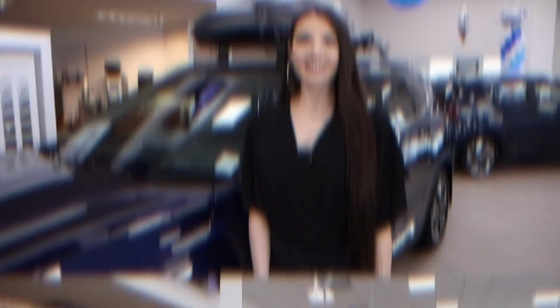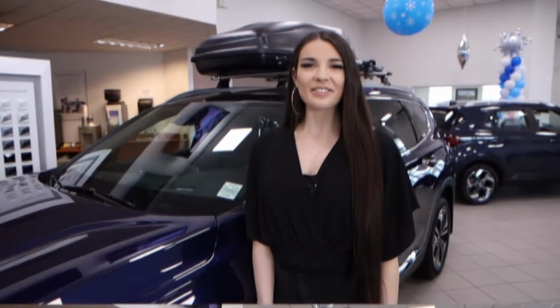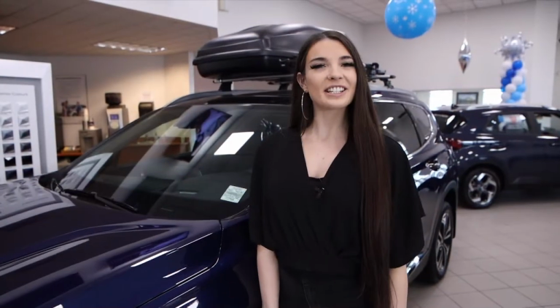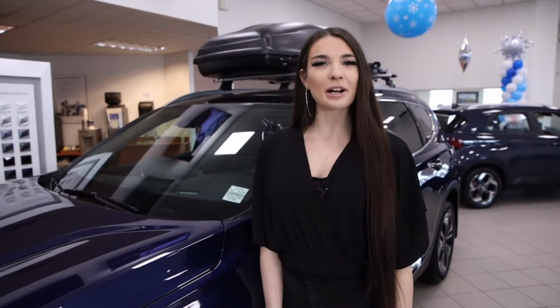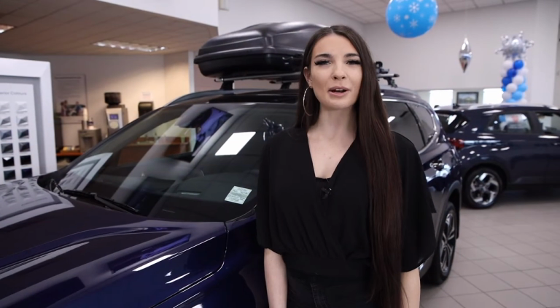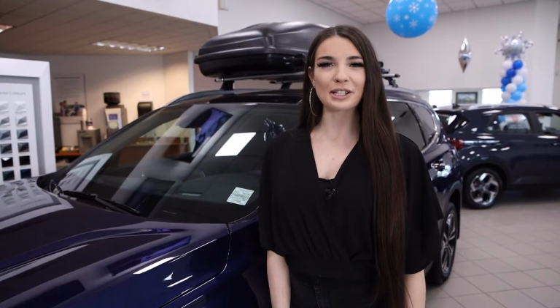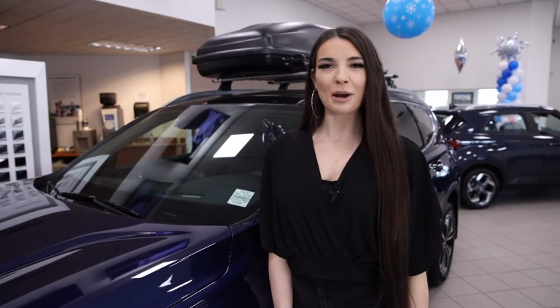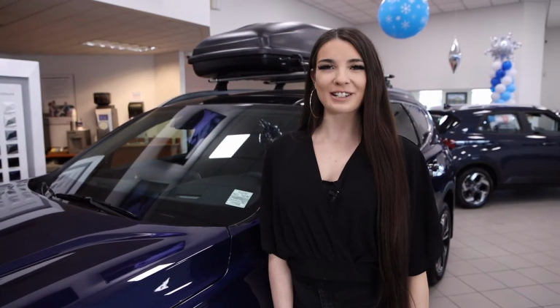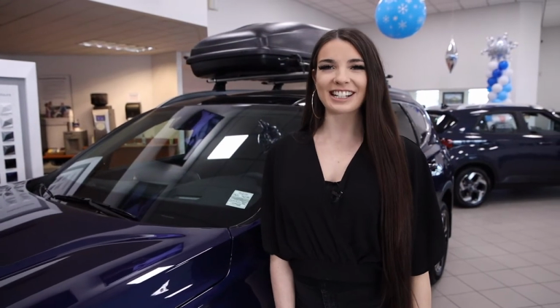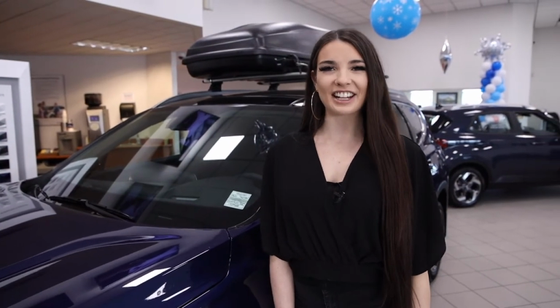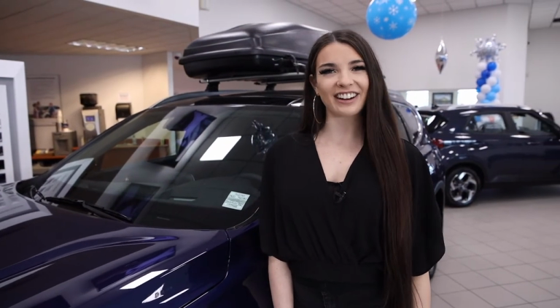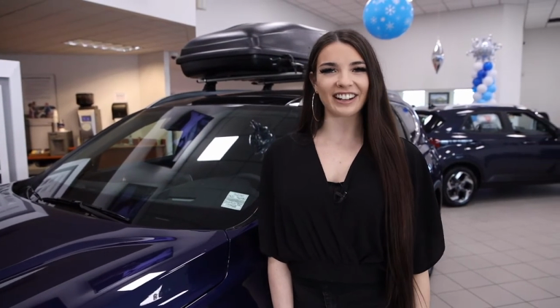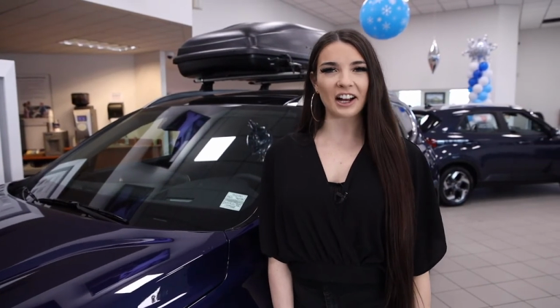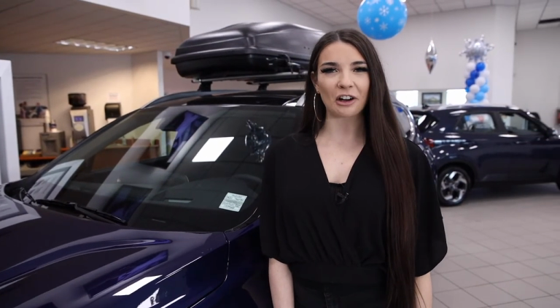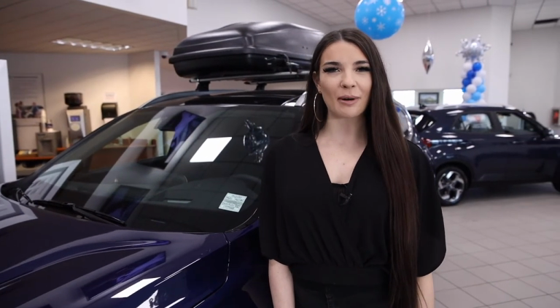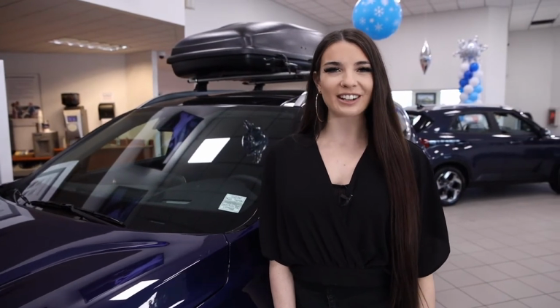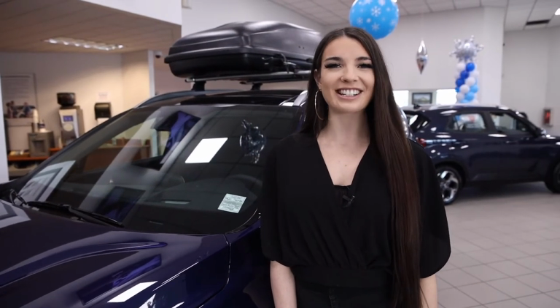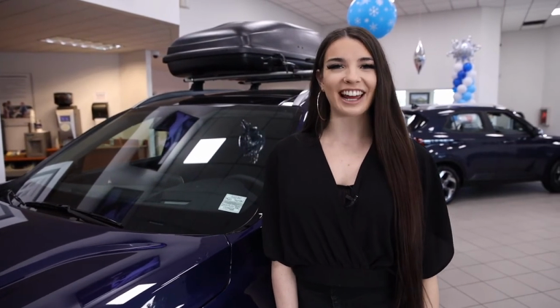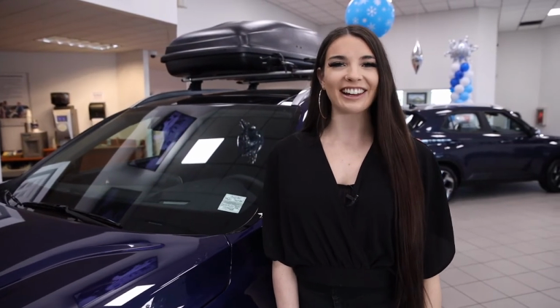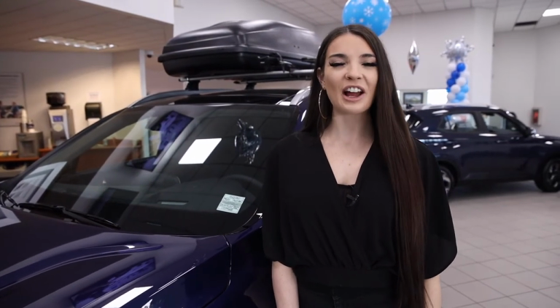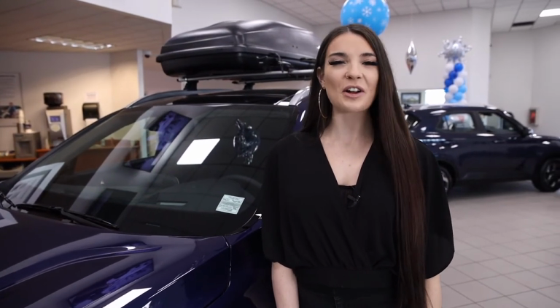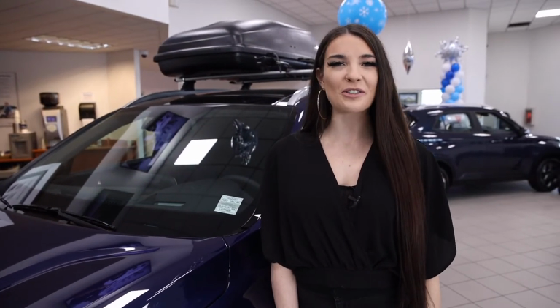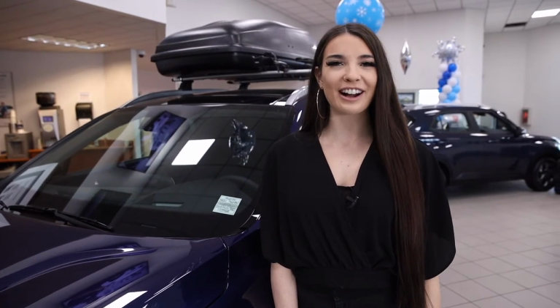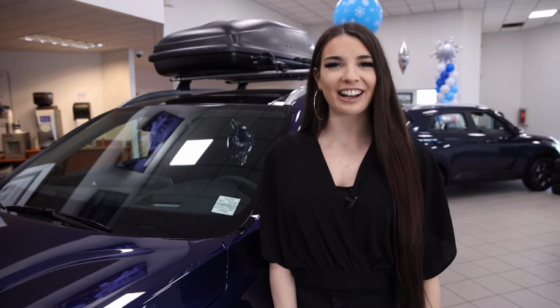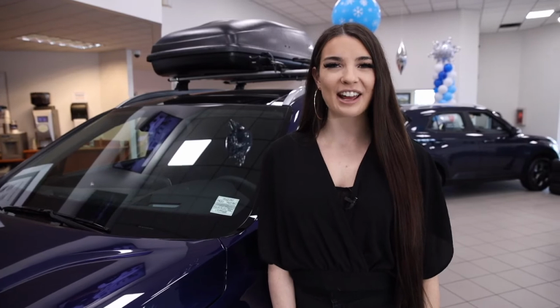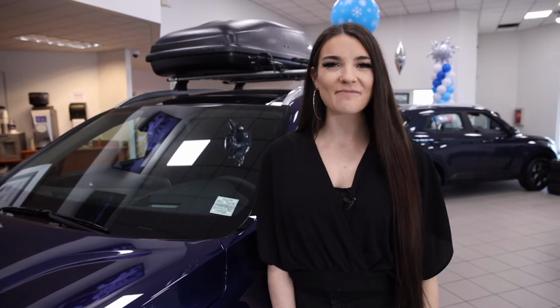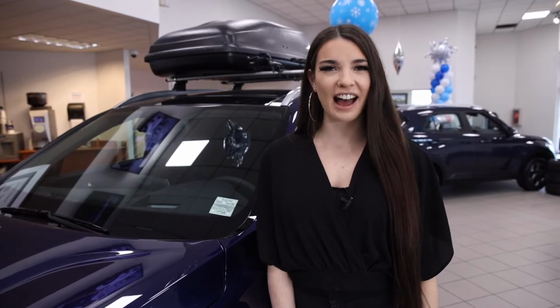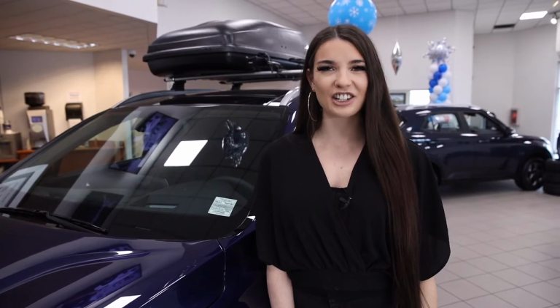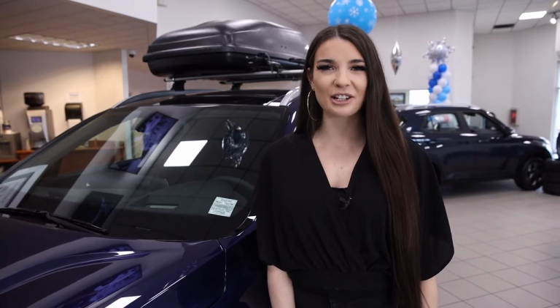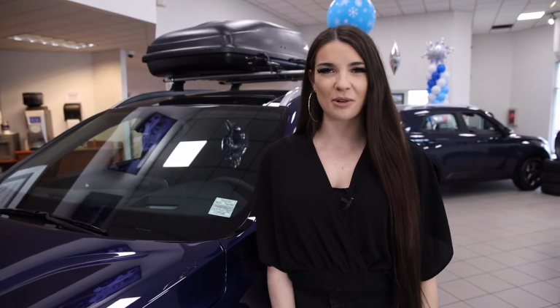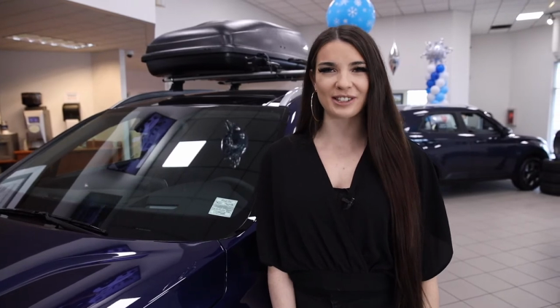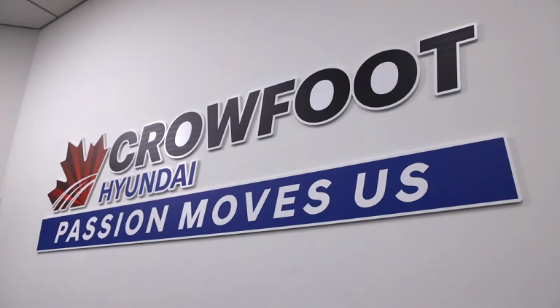Visit our parts department to get your Hyundai Cargo Box today. Crowfoot Hyundai, passion moves us.